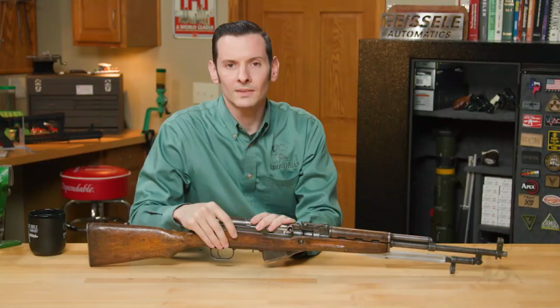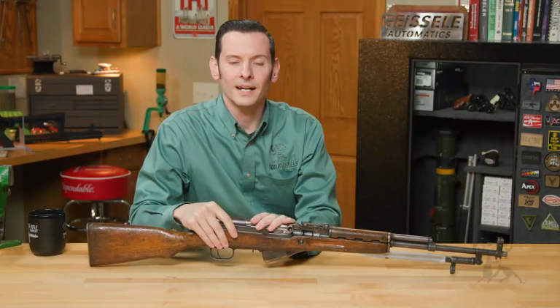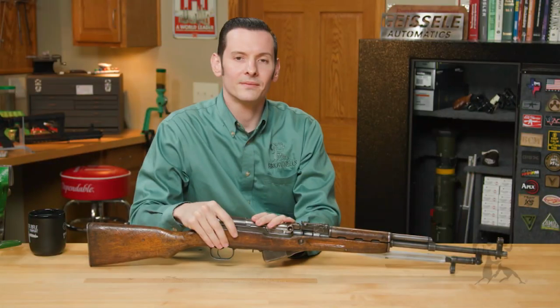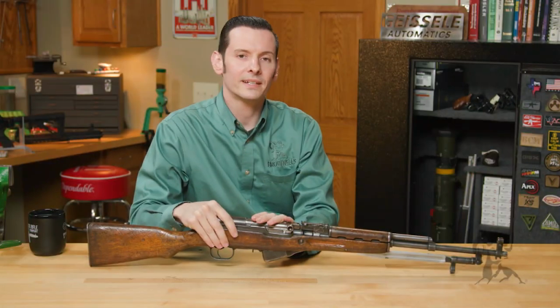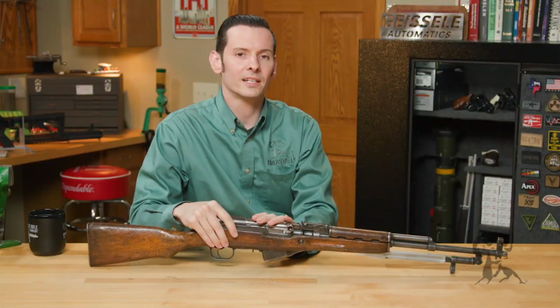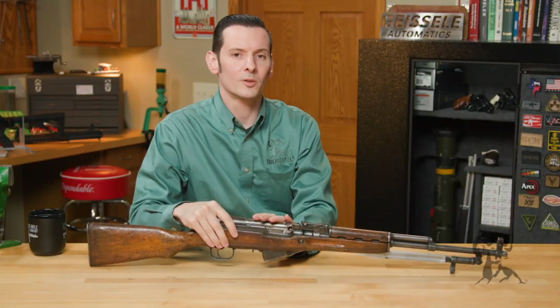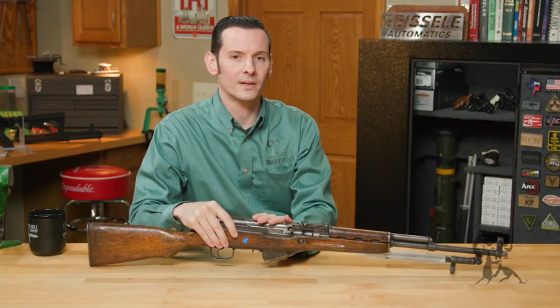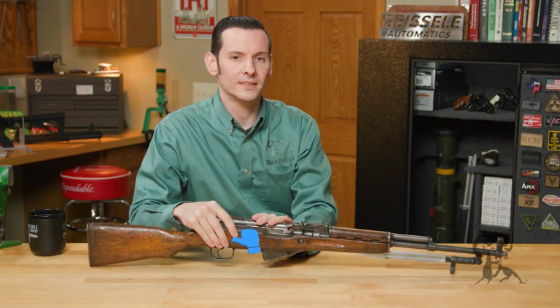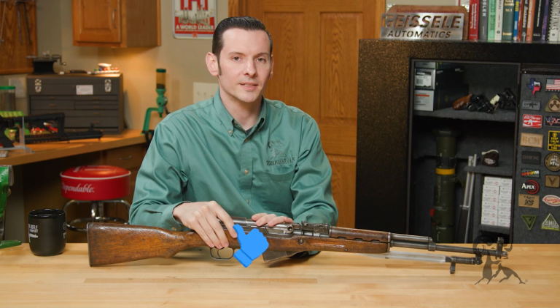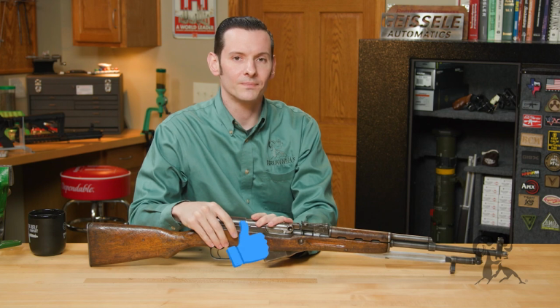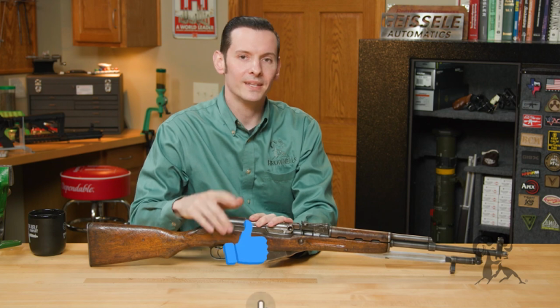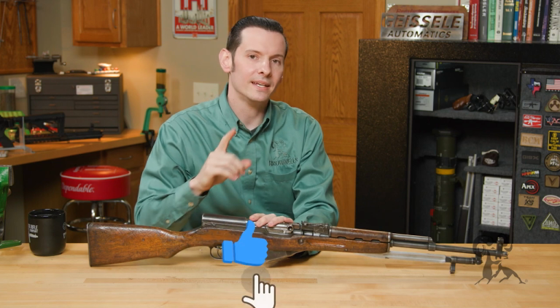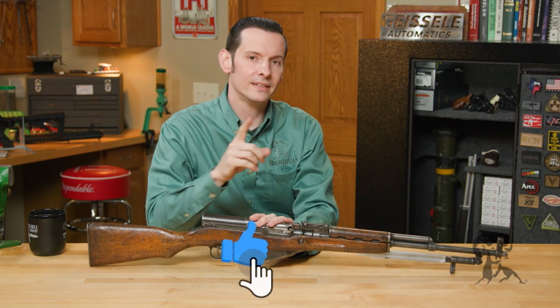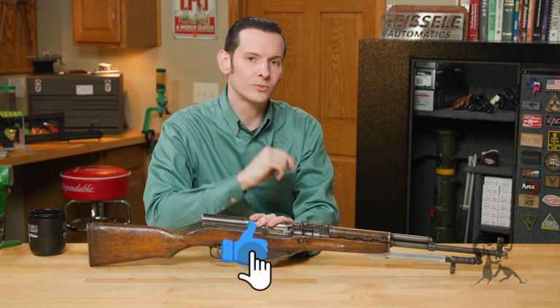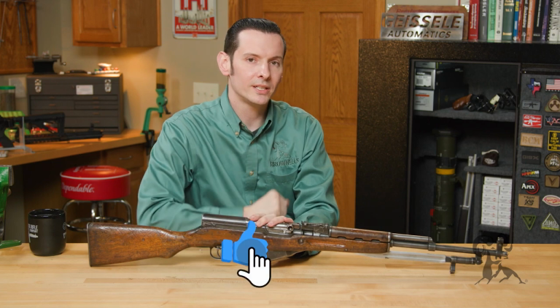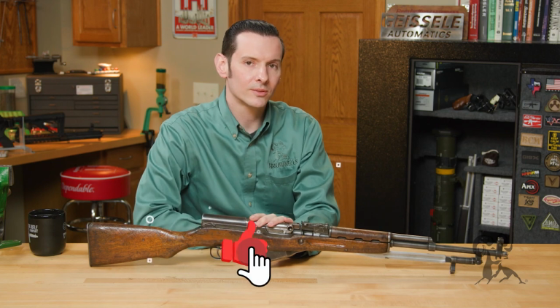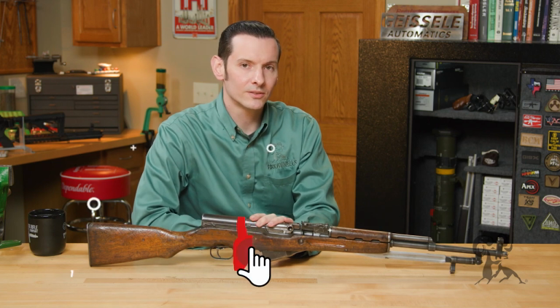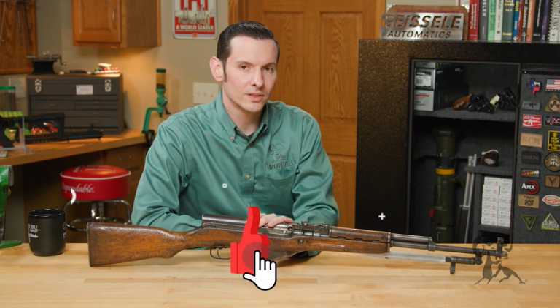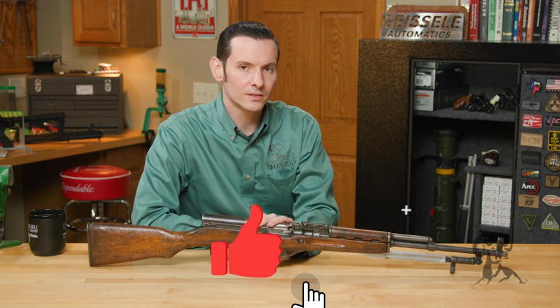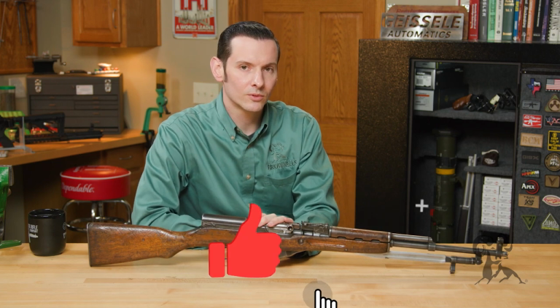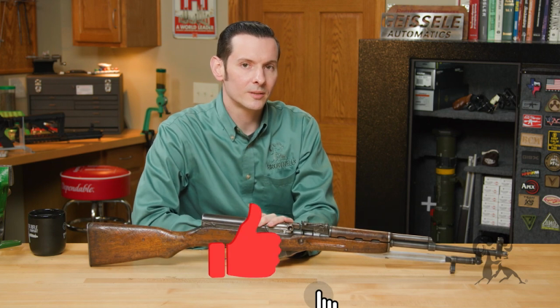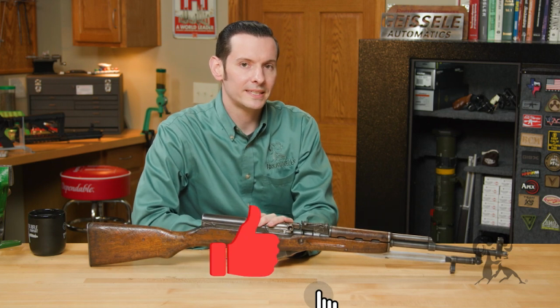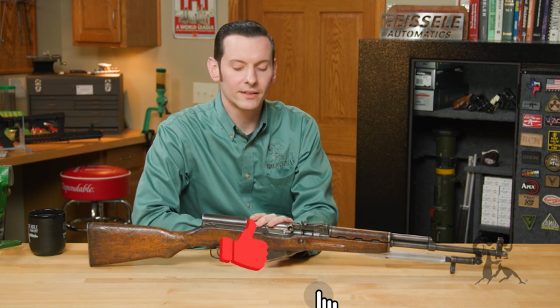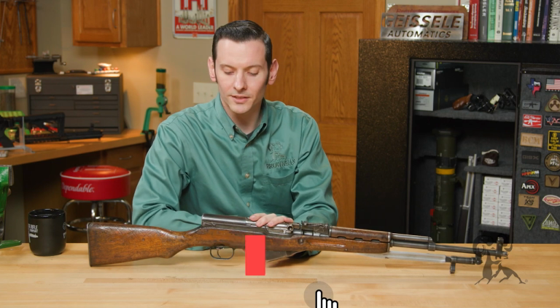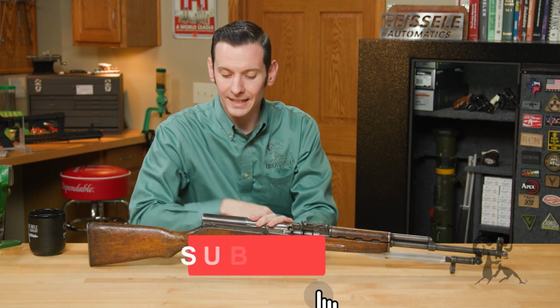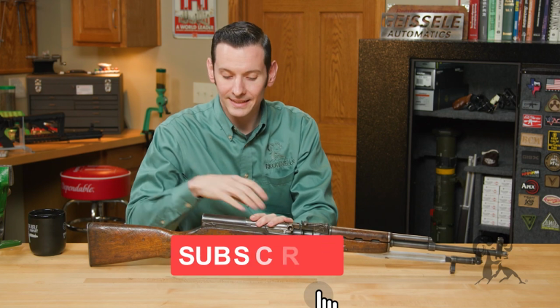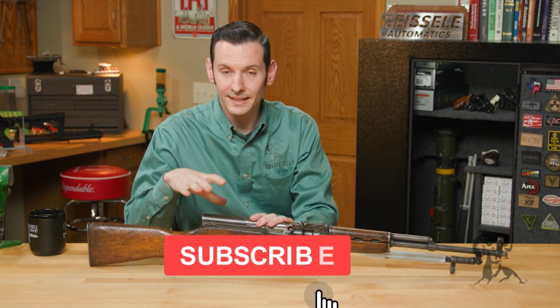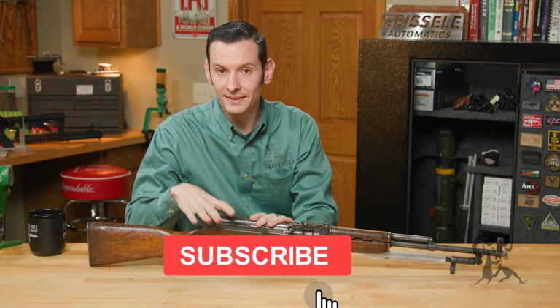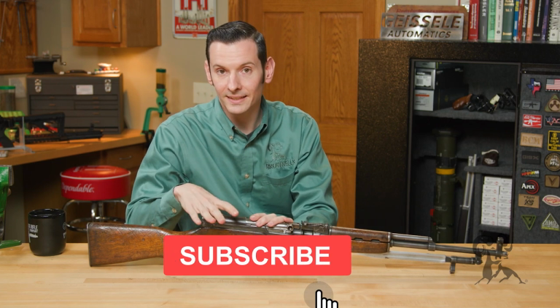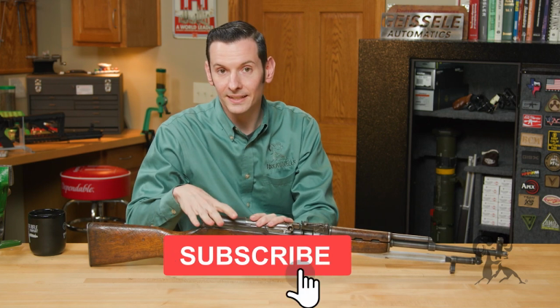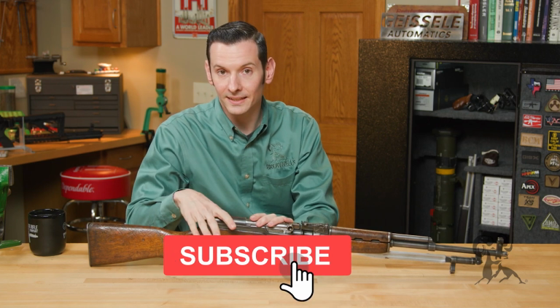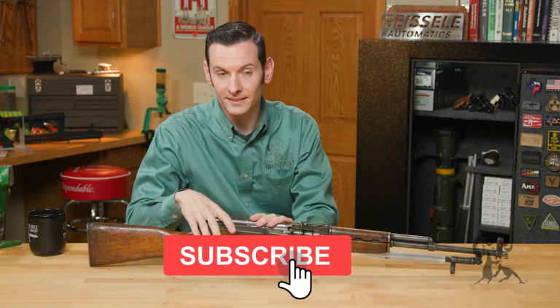Hi, Caleb with Brownouts here. In this week's From the Vault, we're going to be taking a look at the SKS.